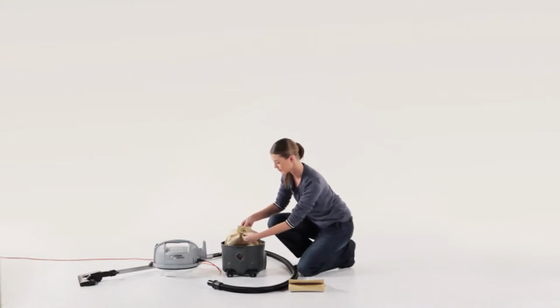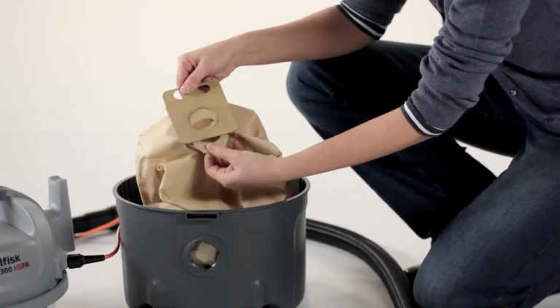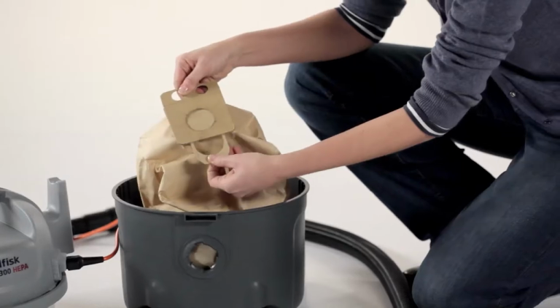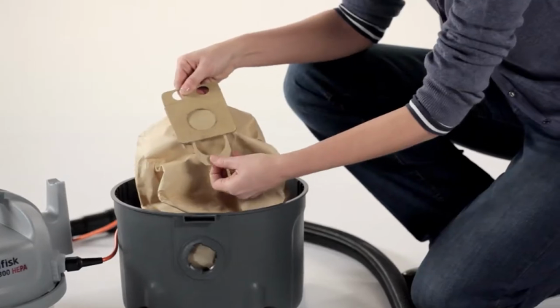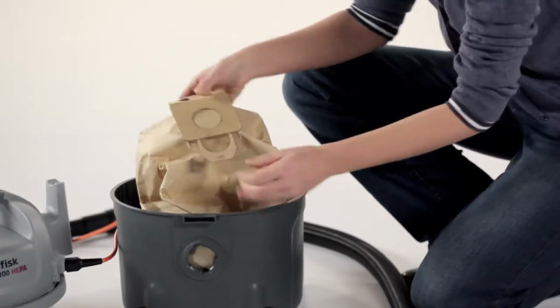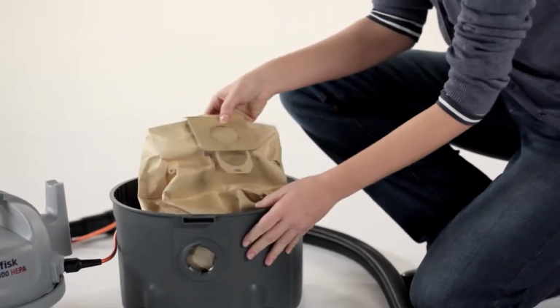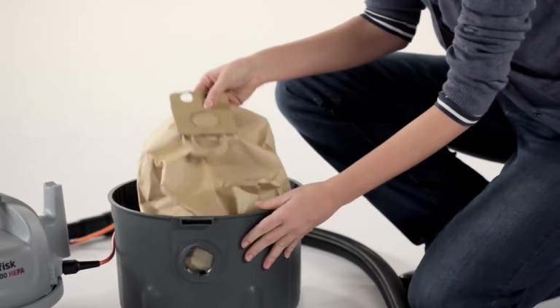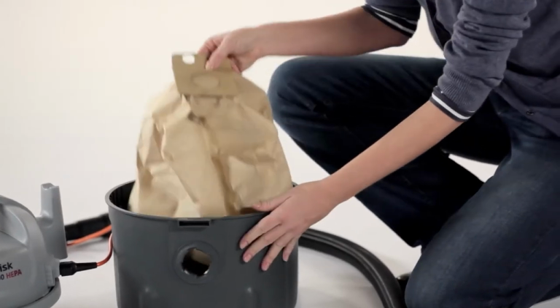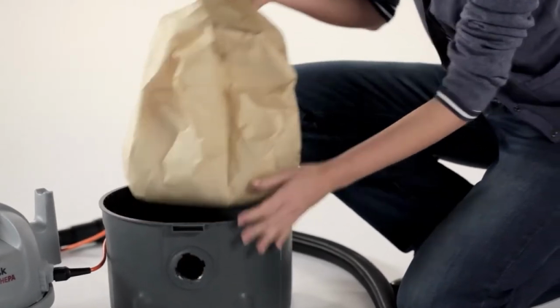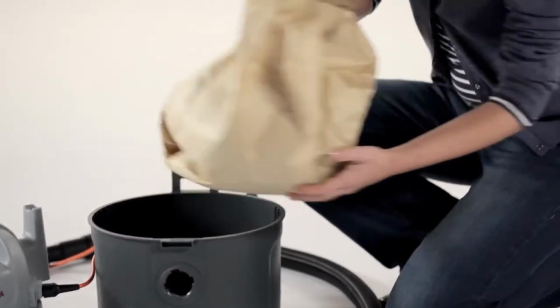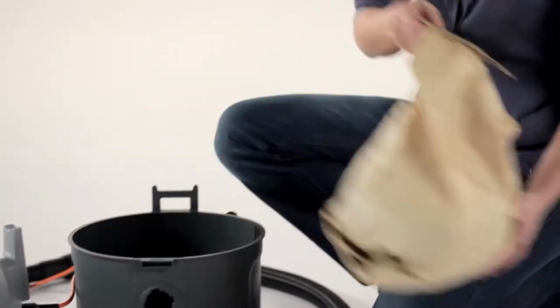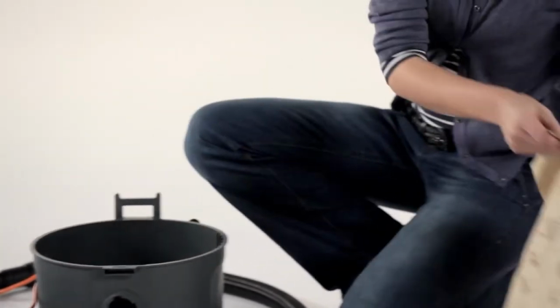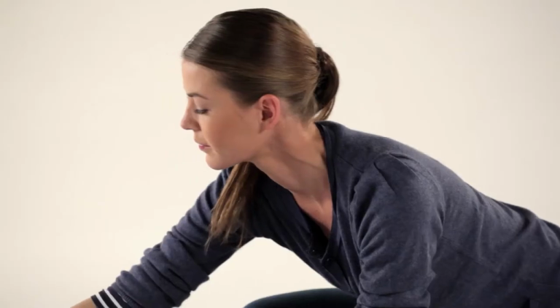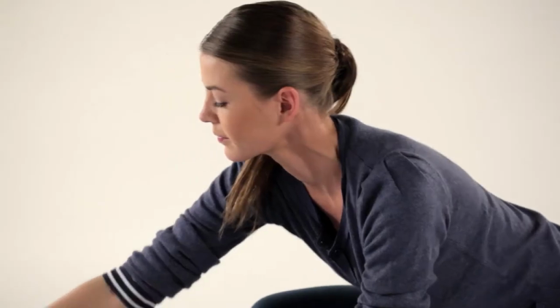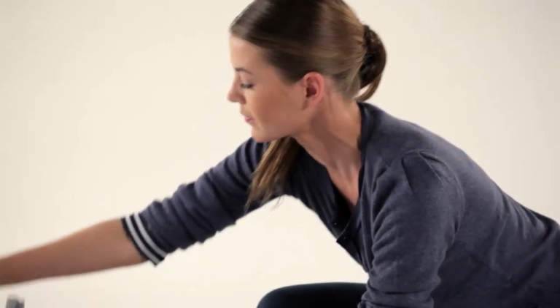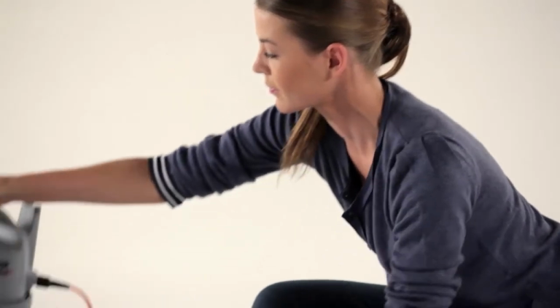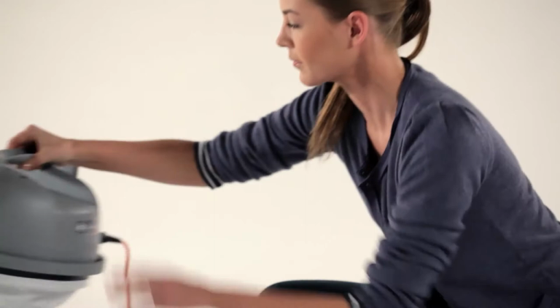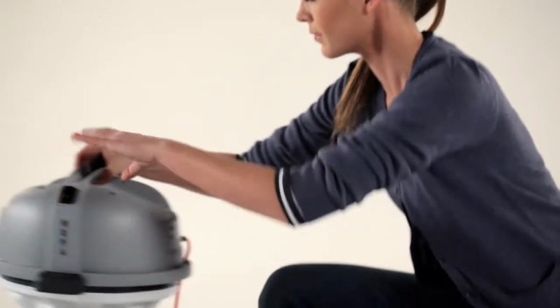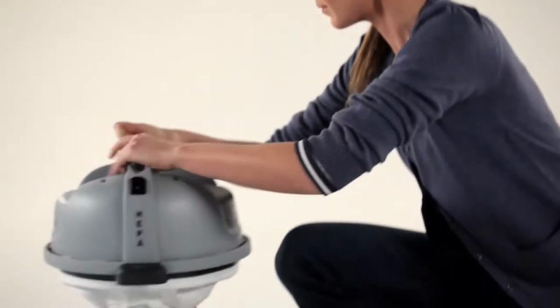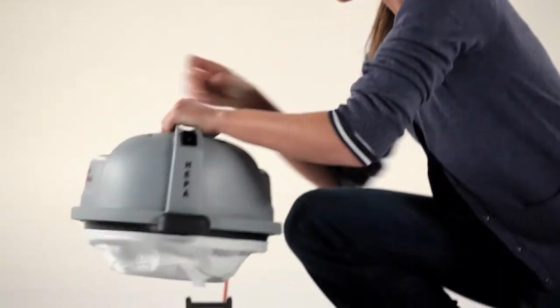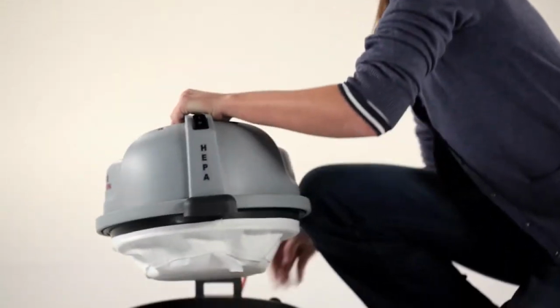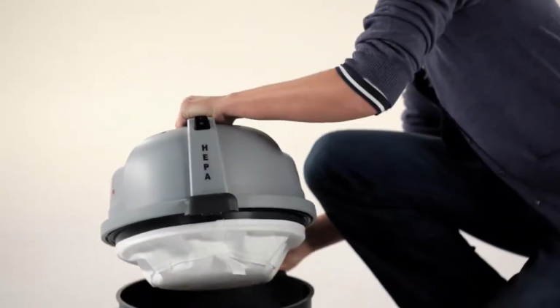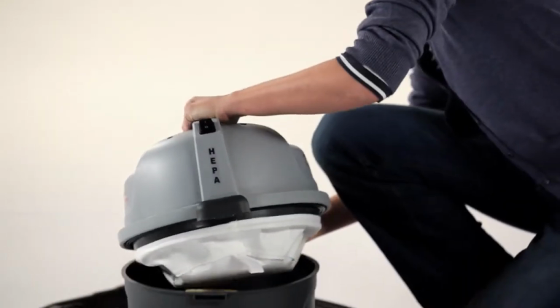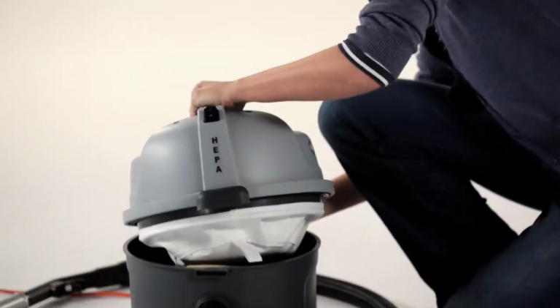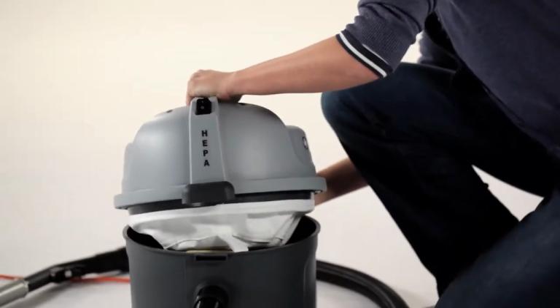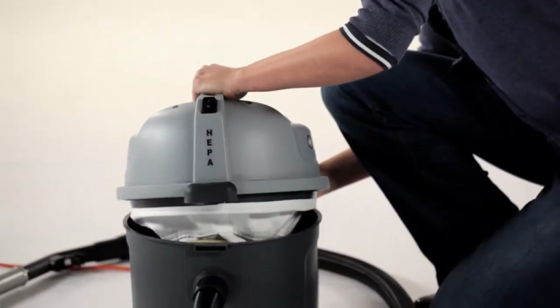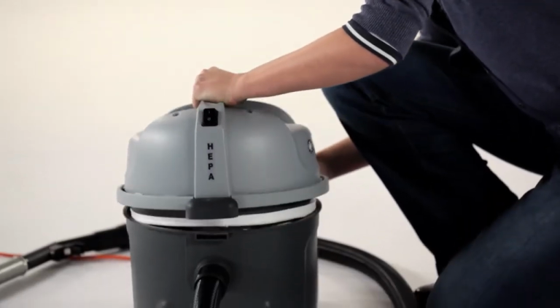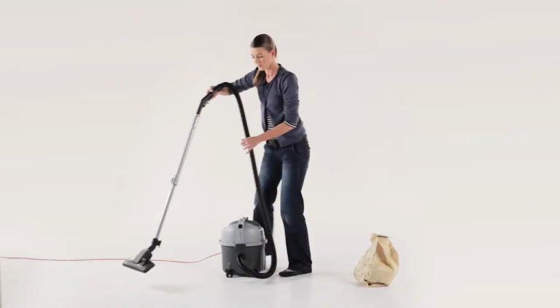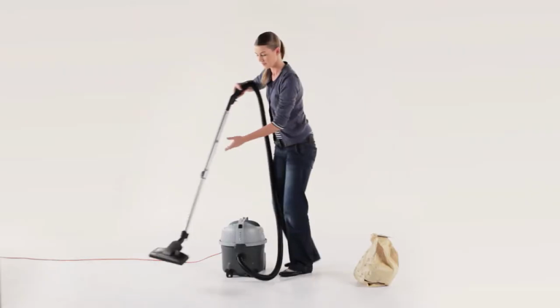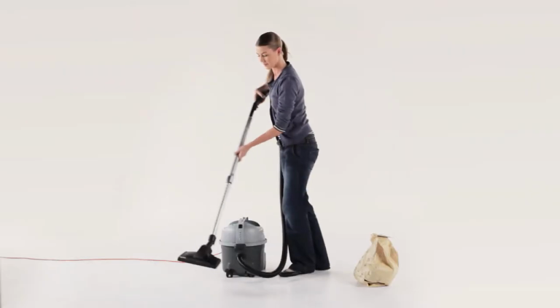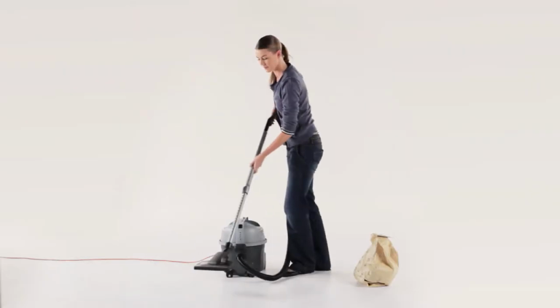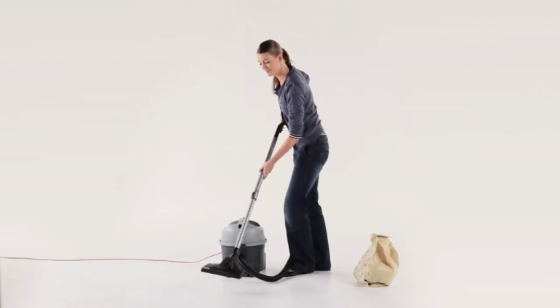The dust bag in the VP300 has a filling volume that is more than double that of its competitors, which saves you money.